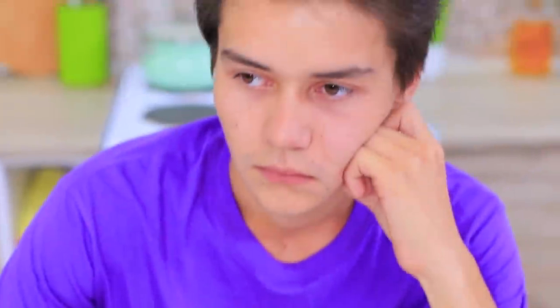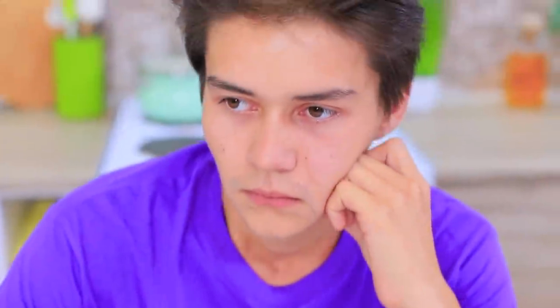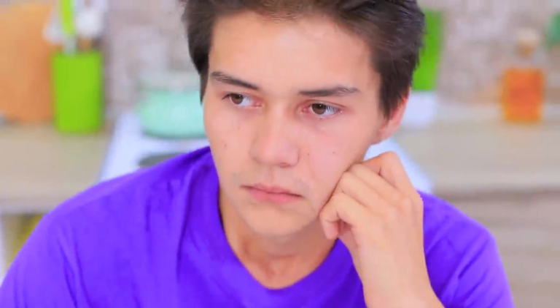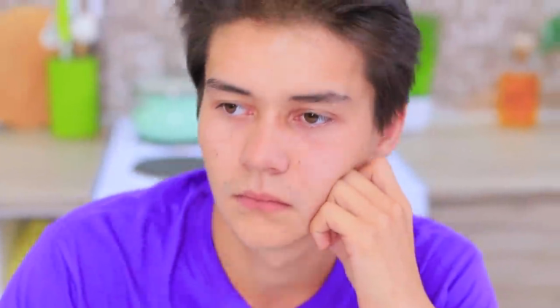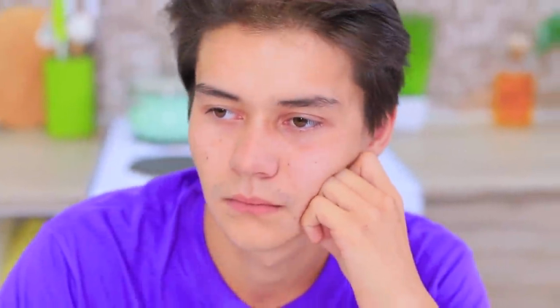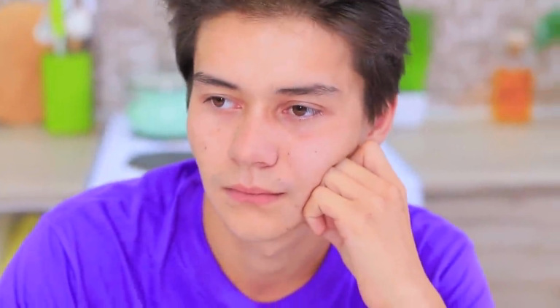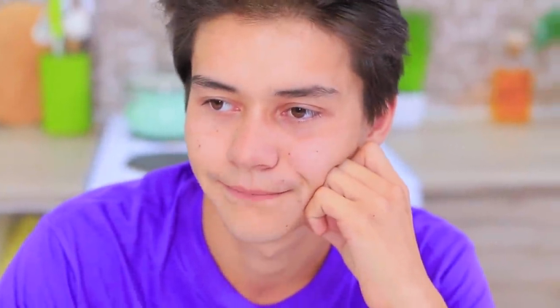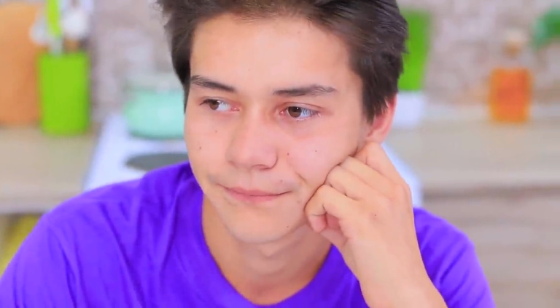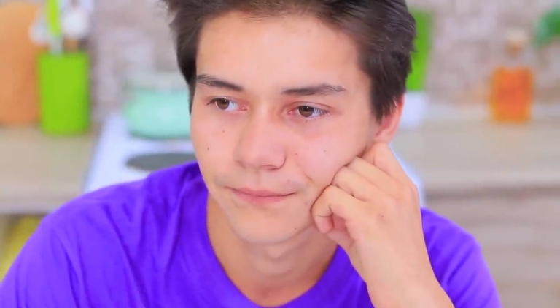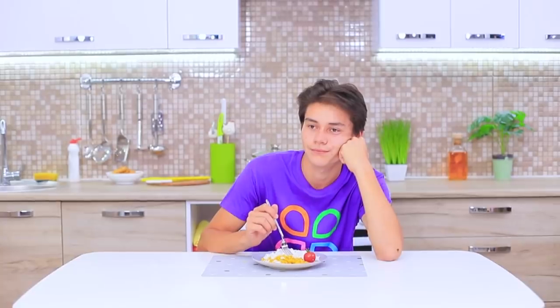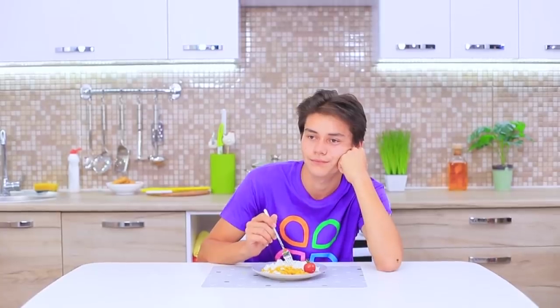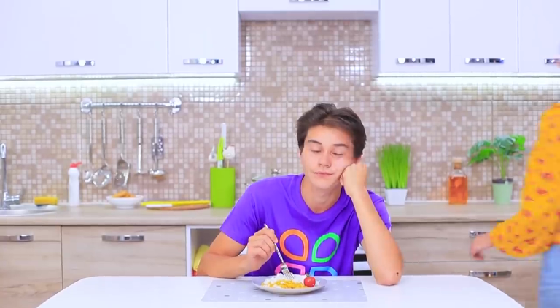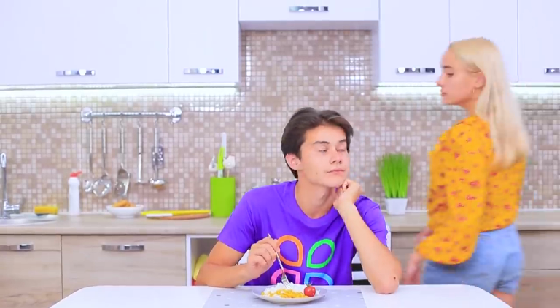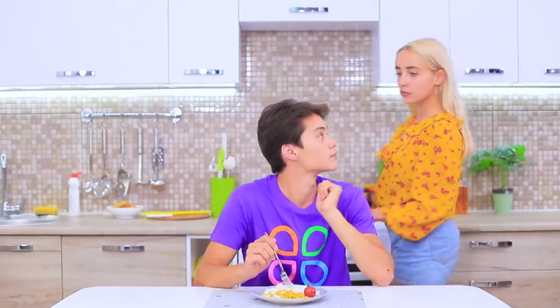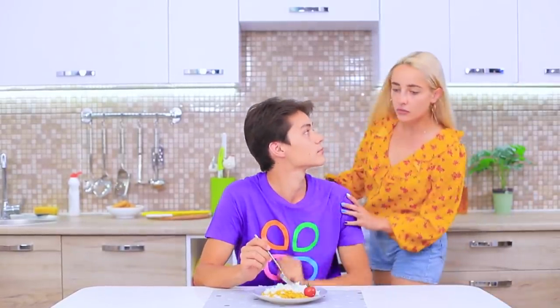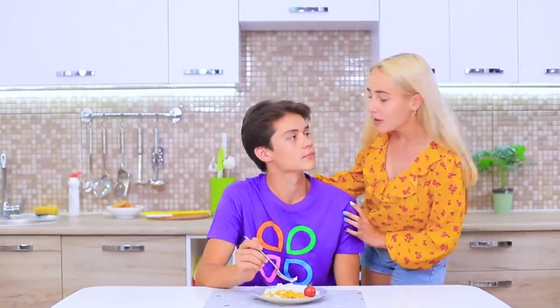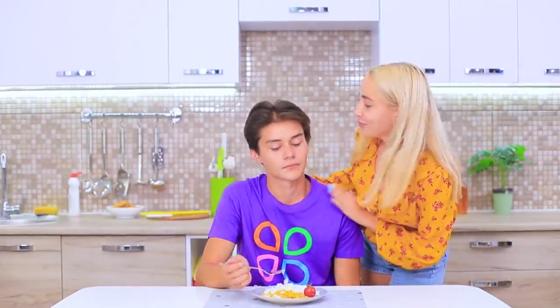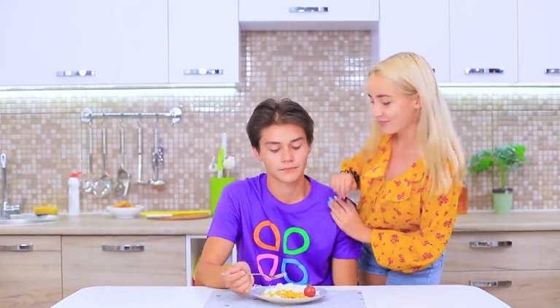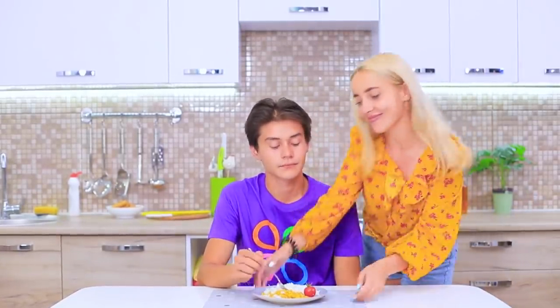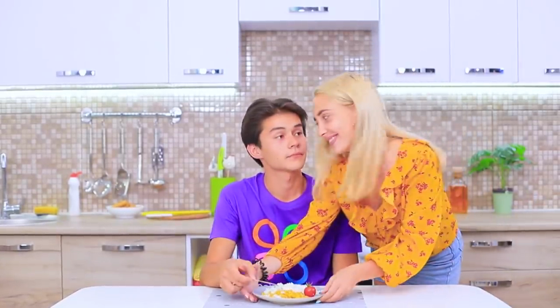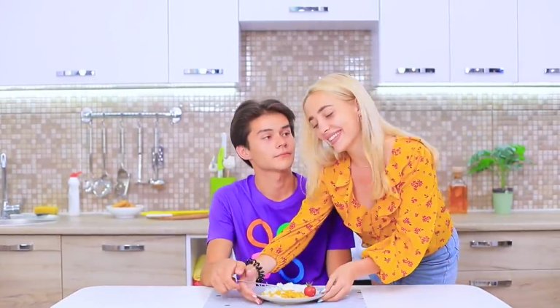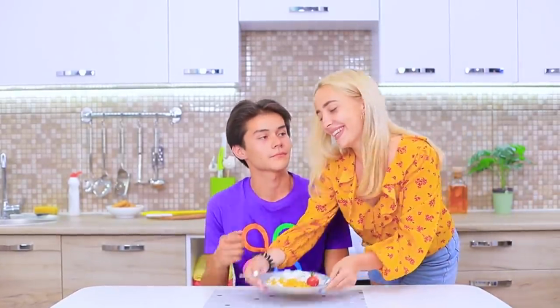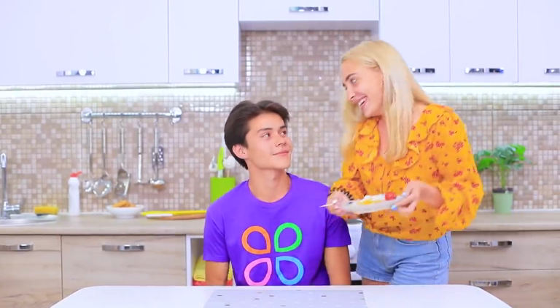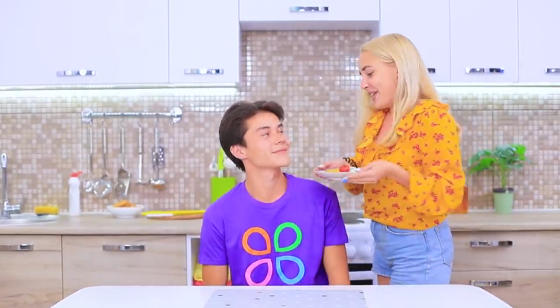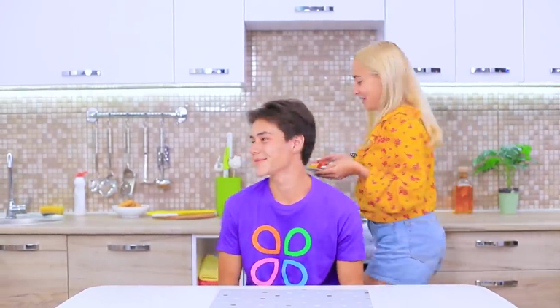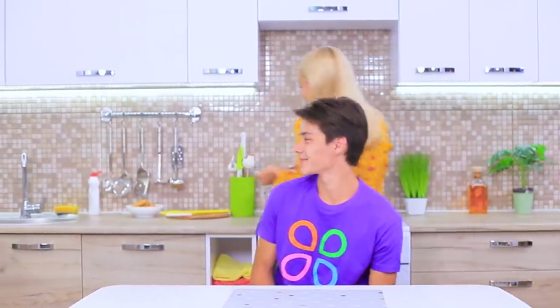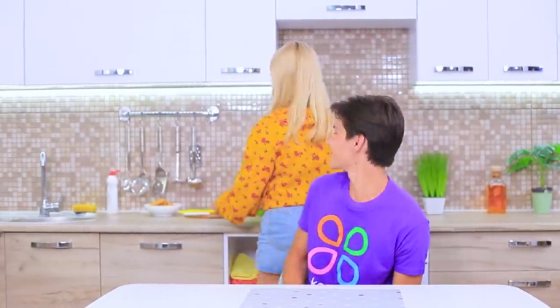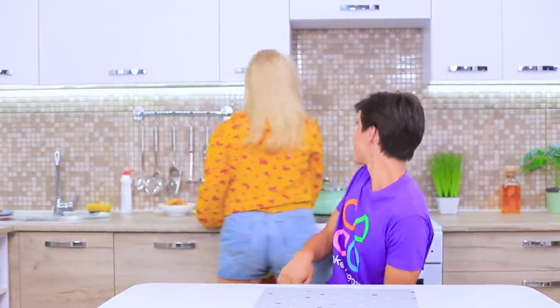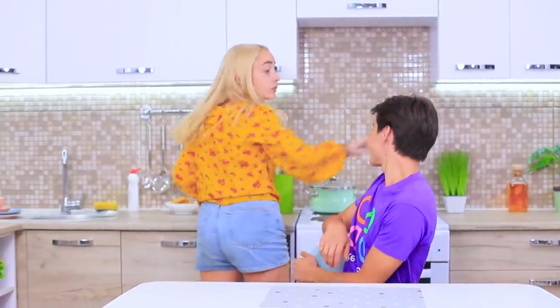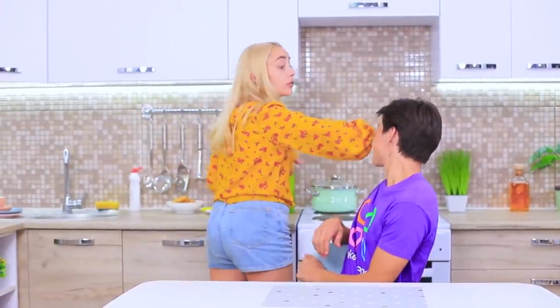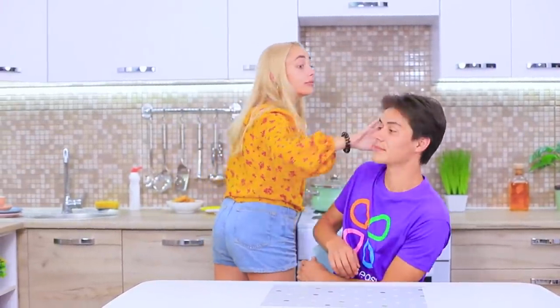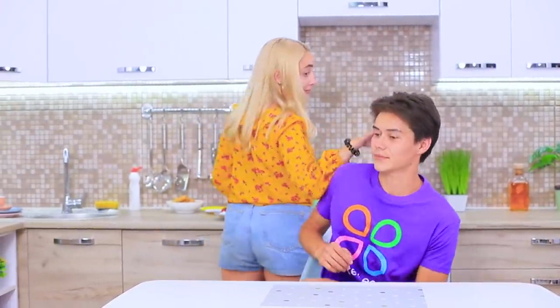This veggie rice is so bland! Hold on! I know how to make your lunch look a lot better!